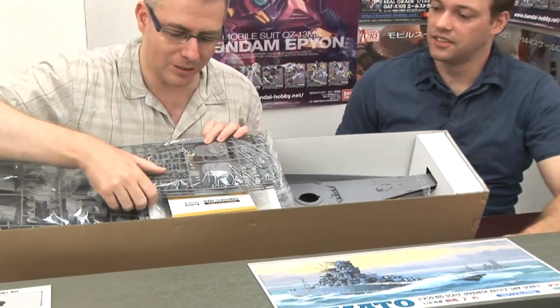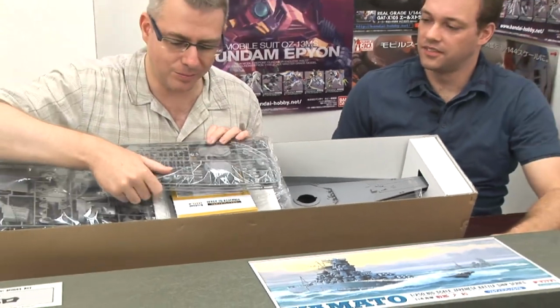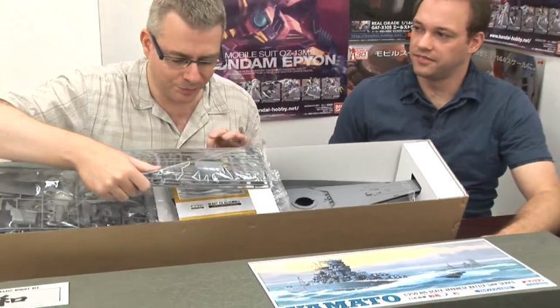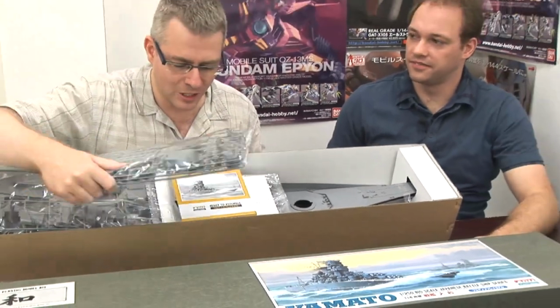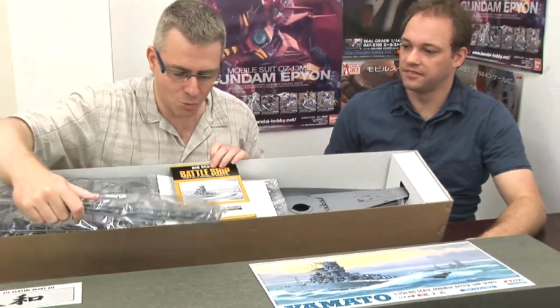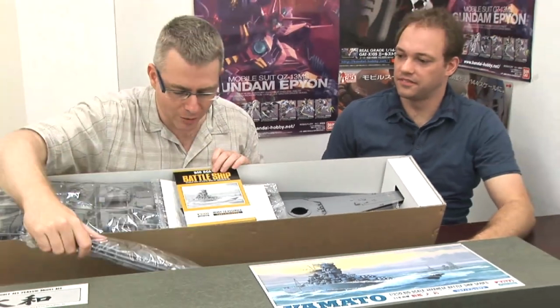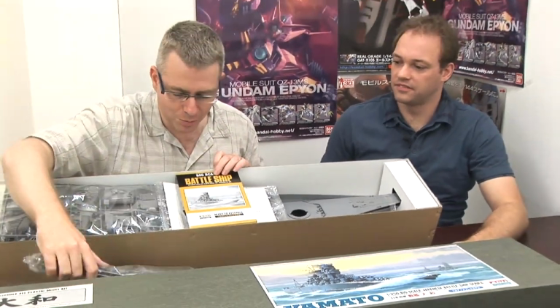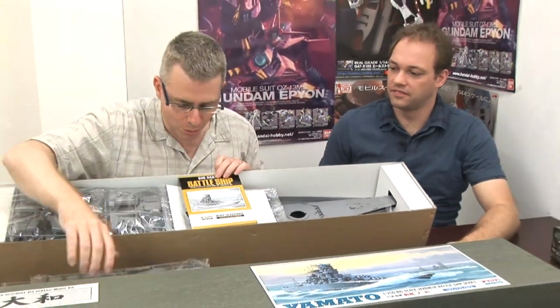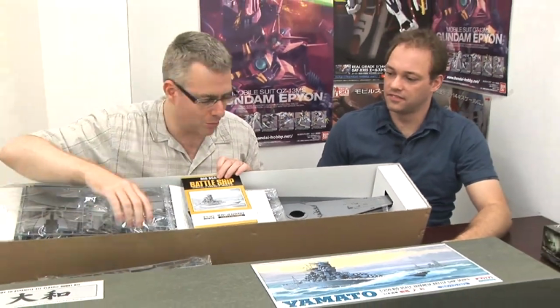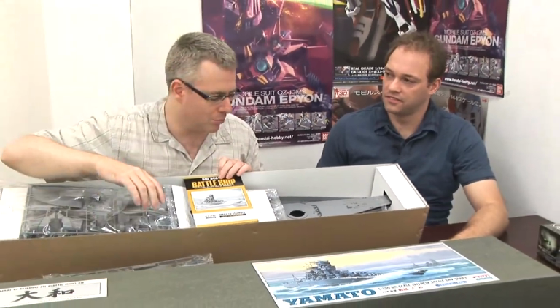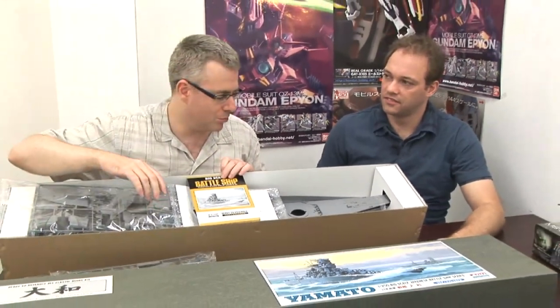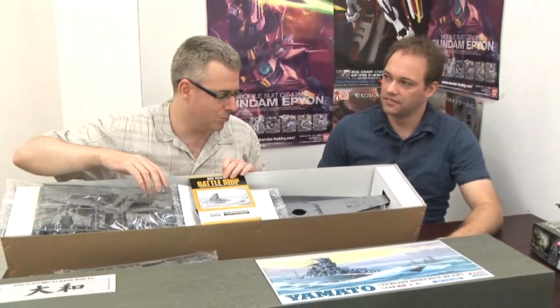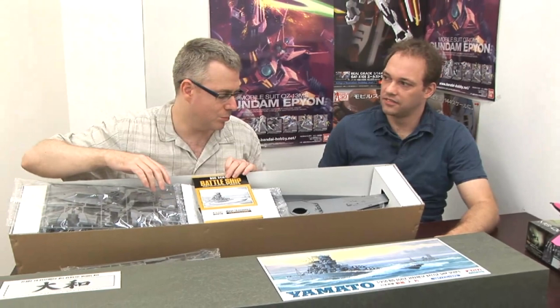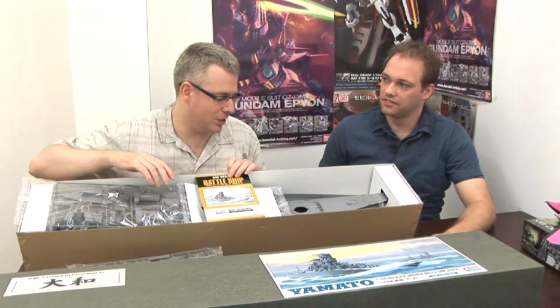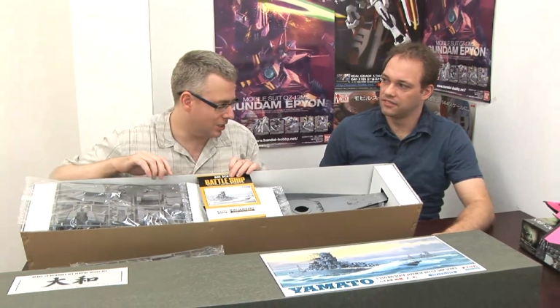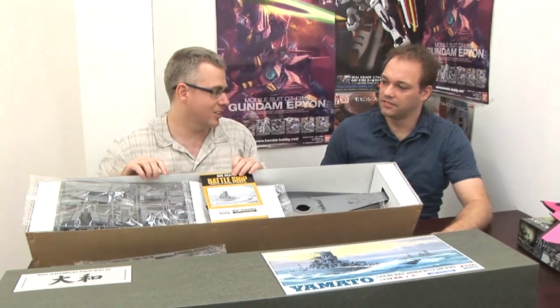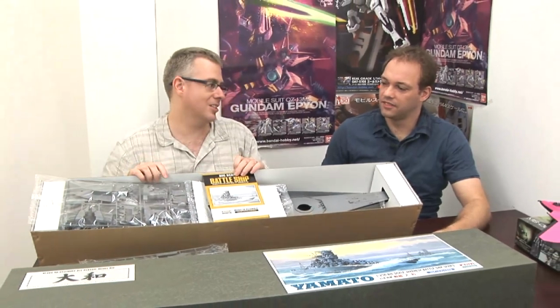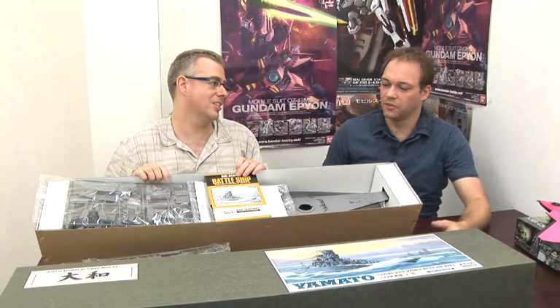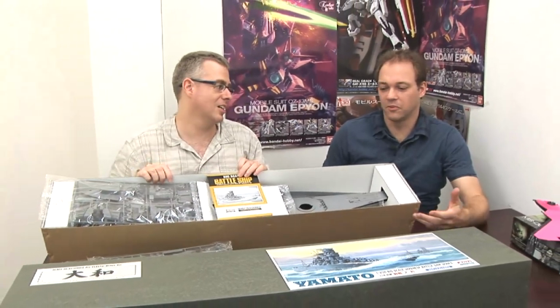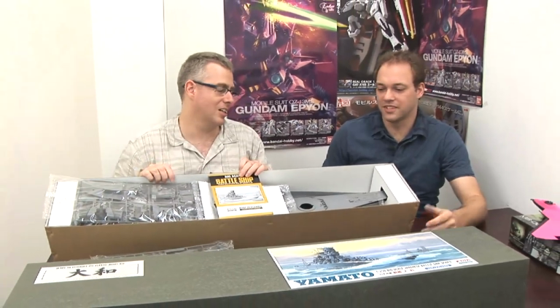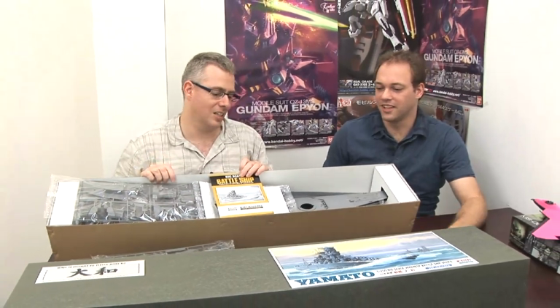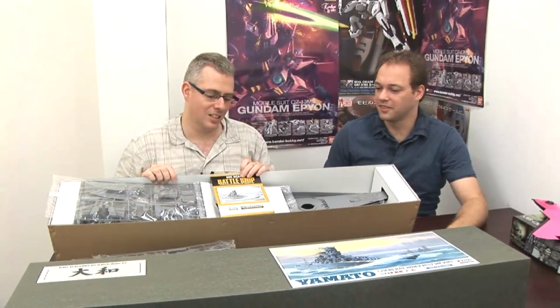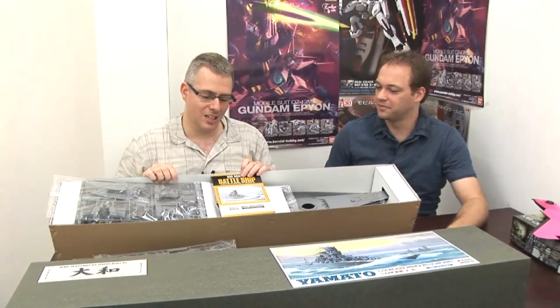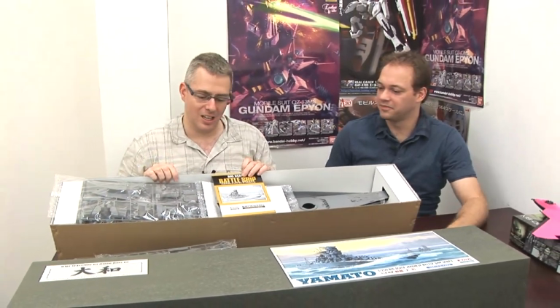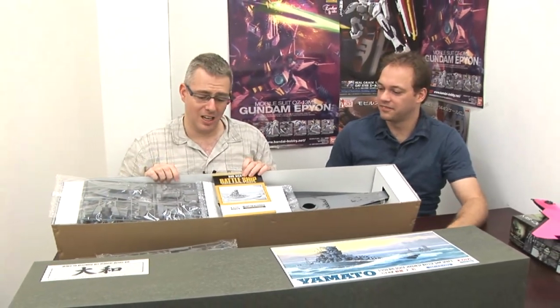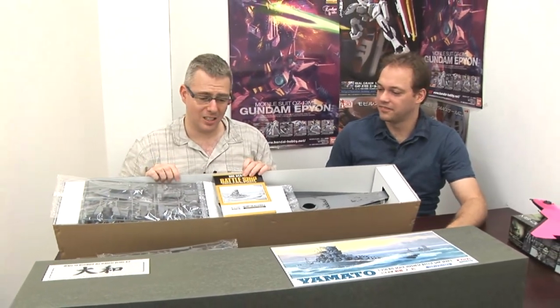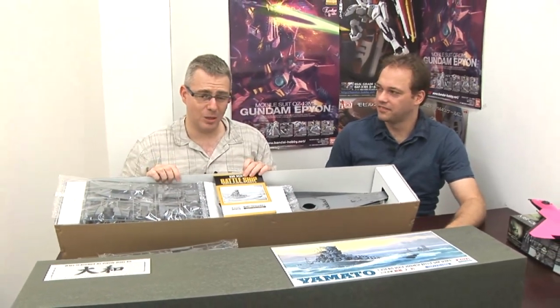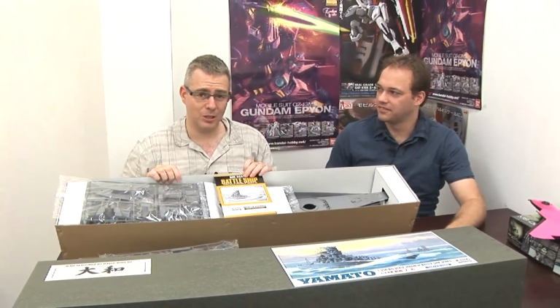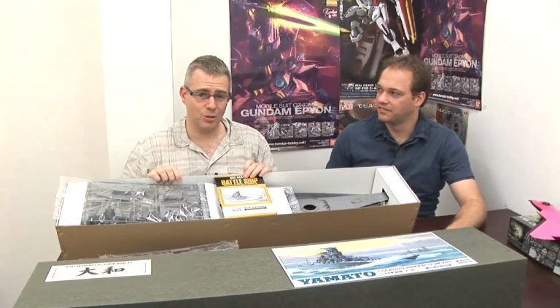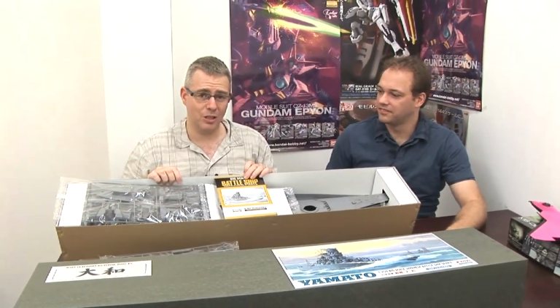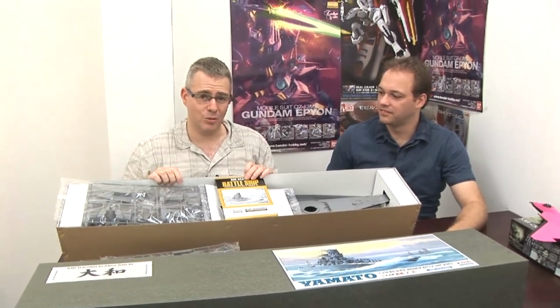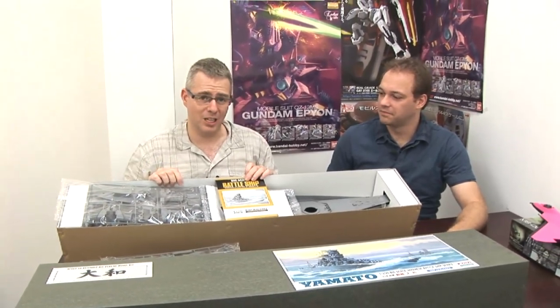But there's one problem with this kit — it actually might be too big for me.